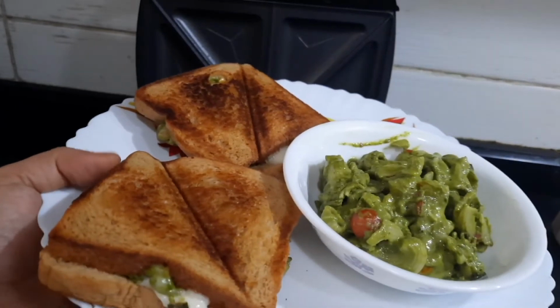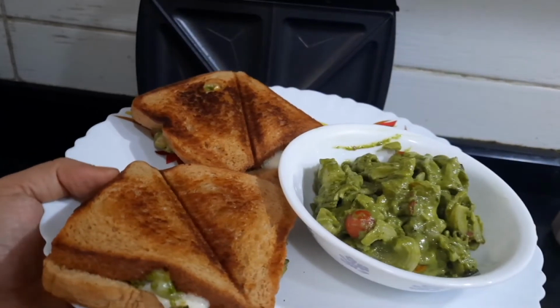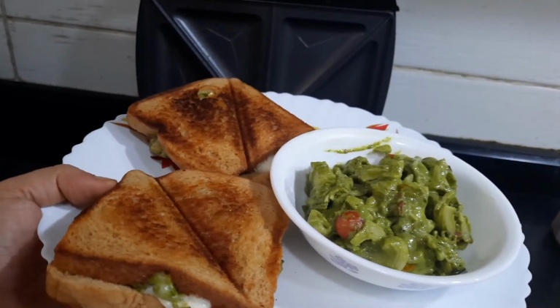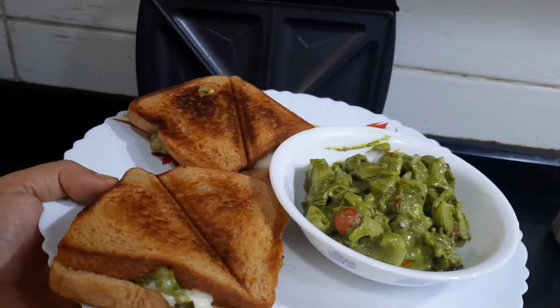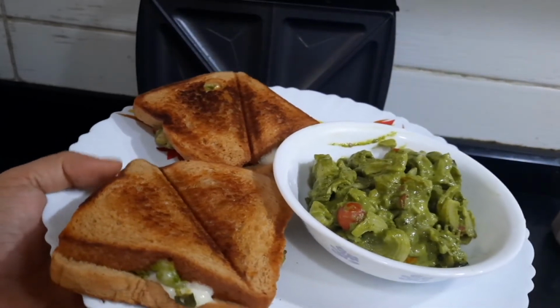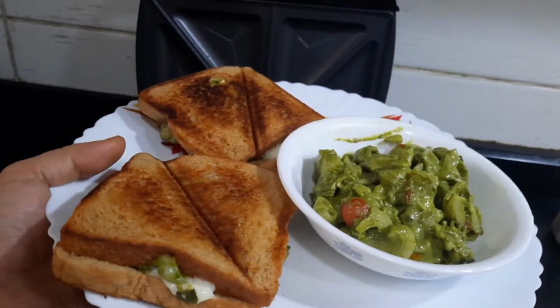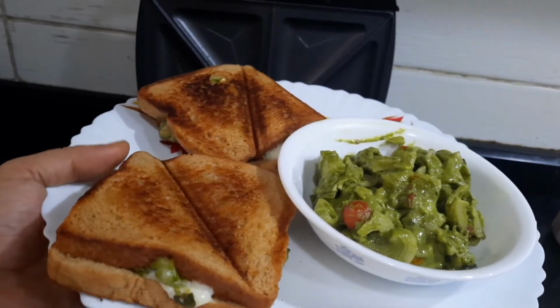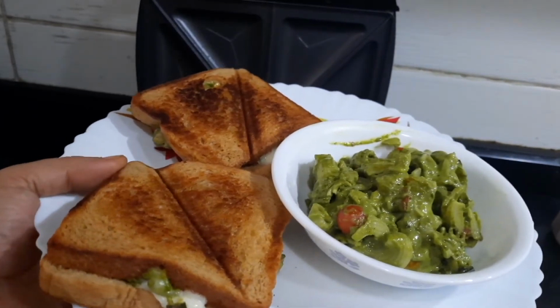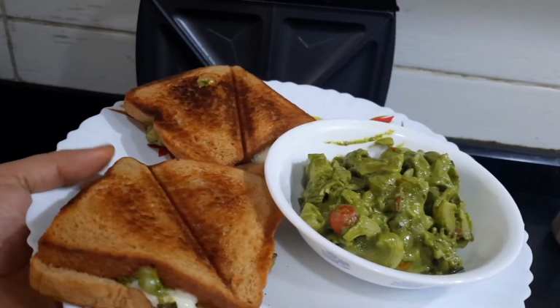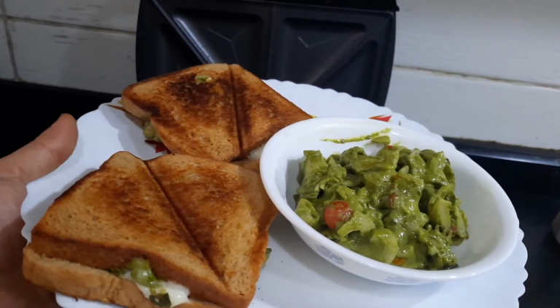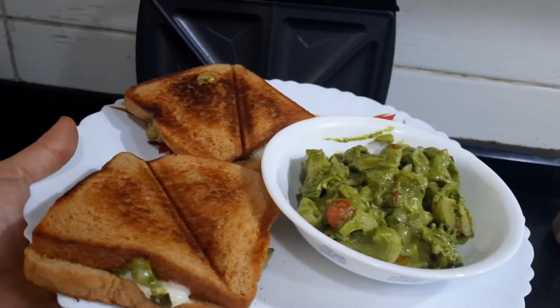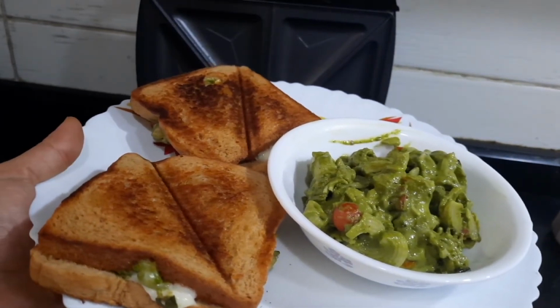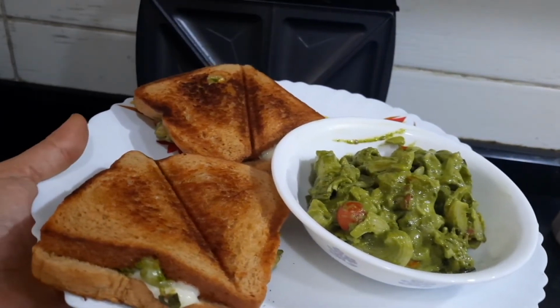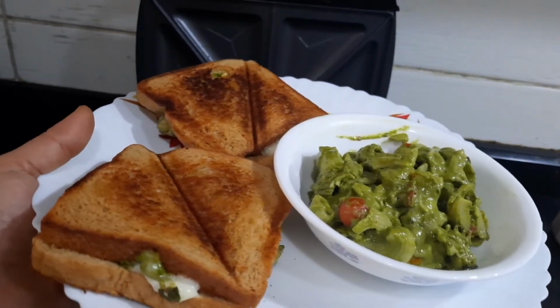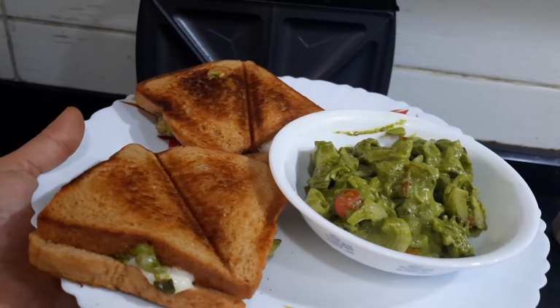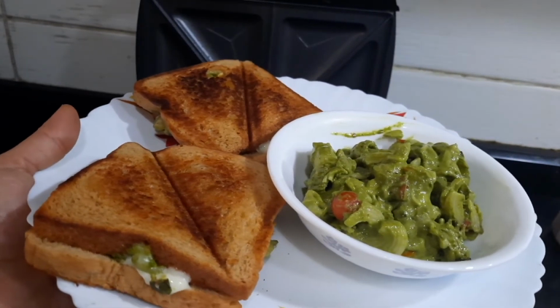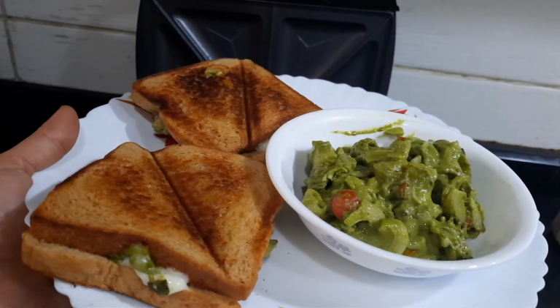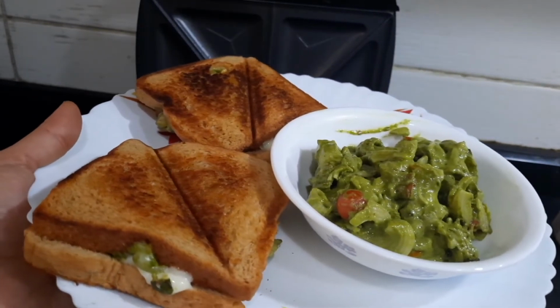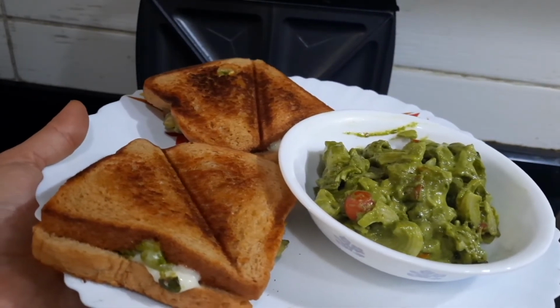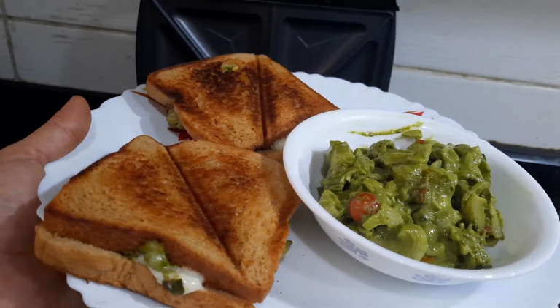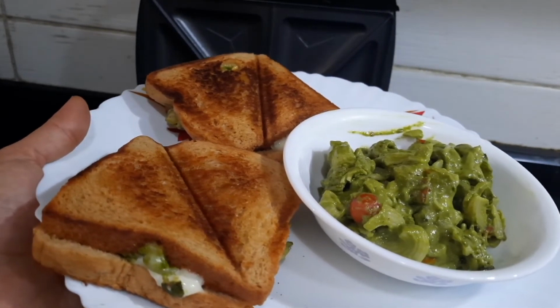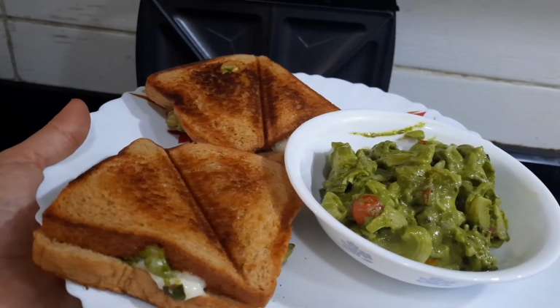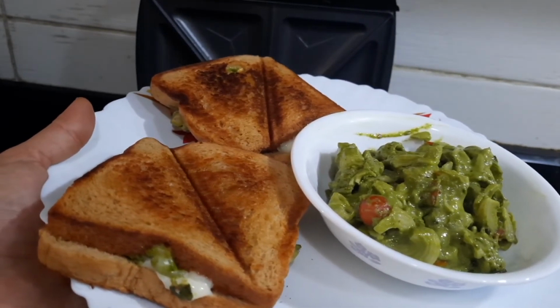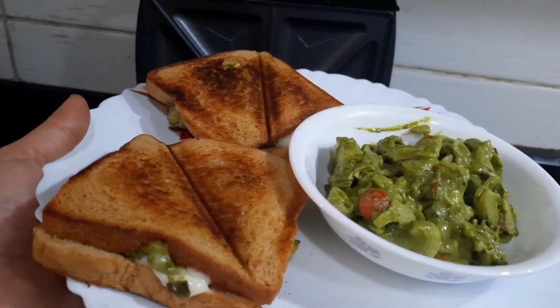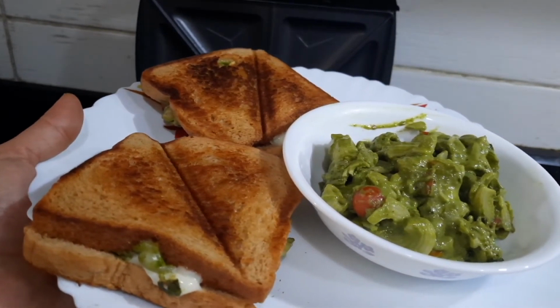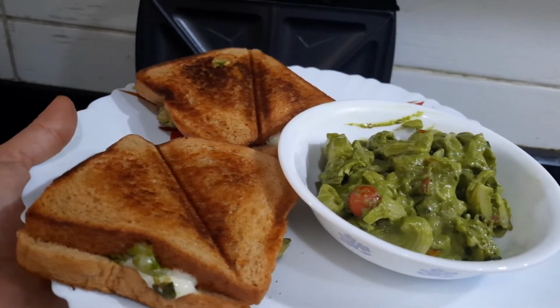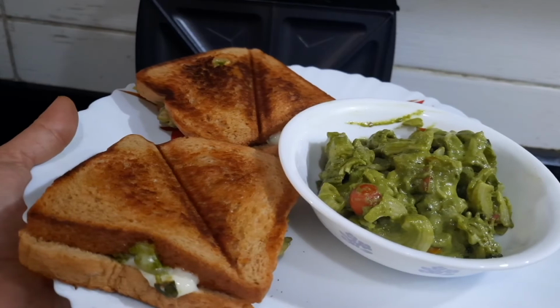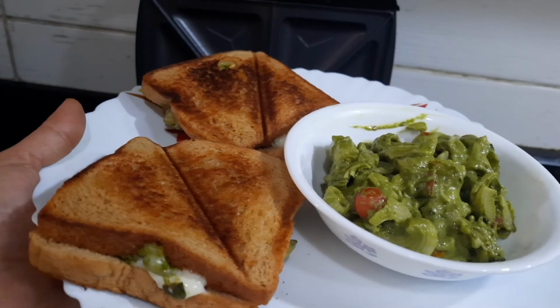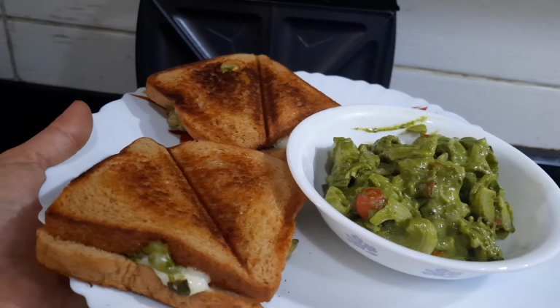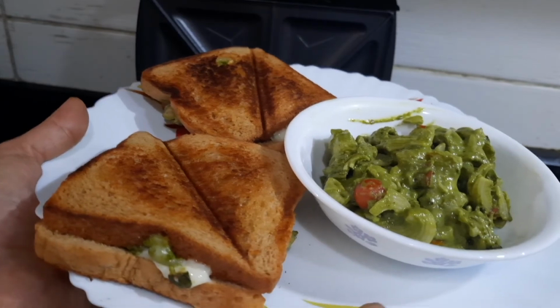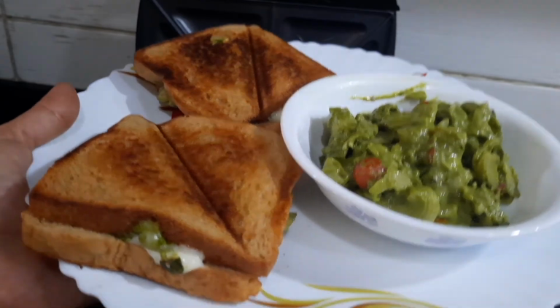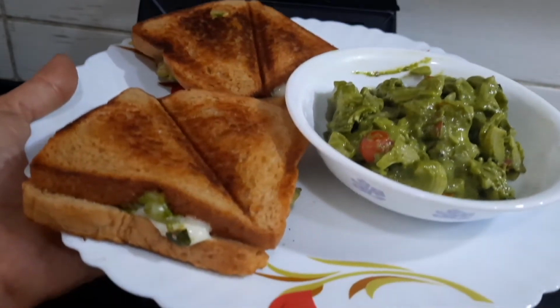I hope you'll all try out this sandwich recipe as well. If you like it, please share it with your friends and relatives. Have a great day!